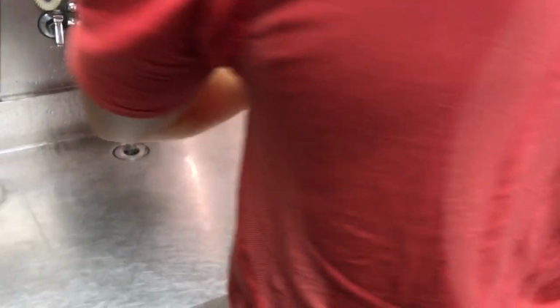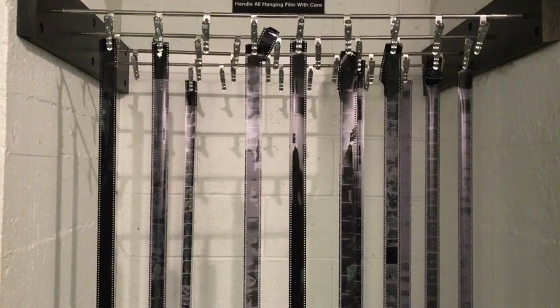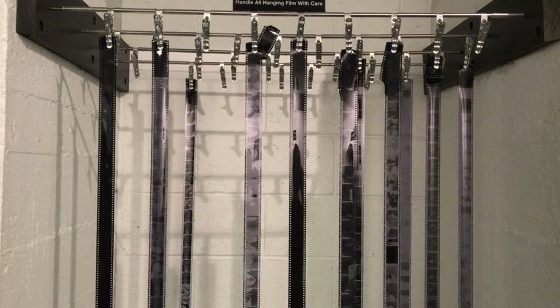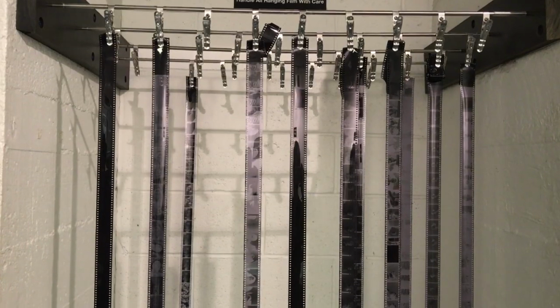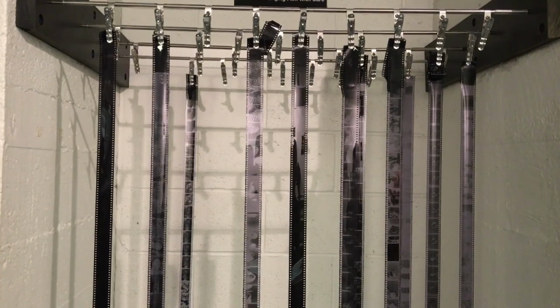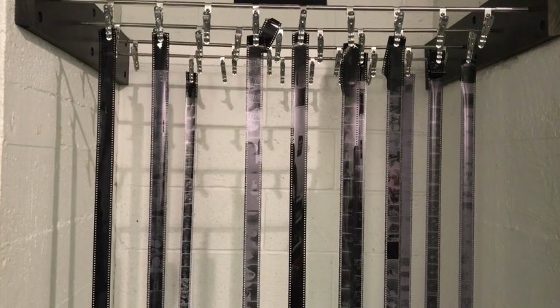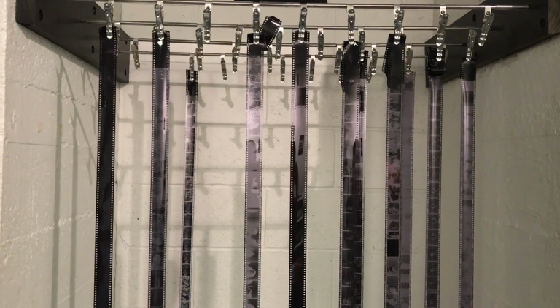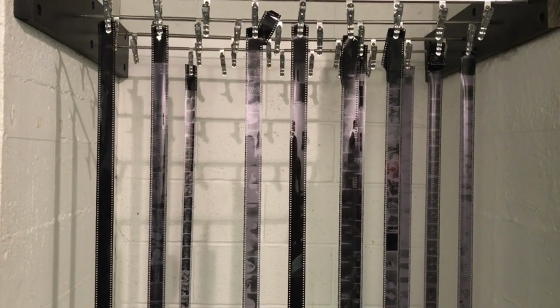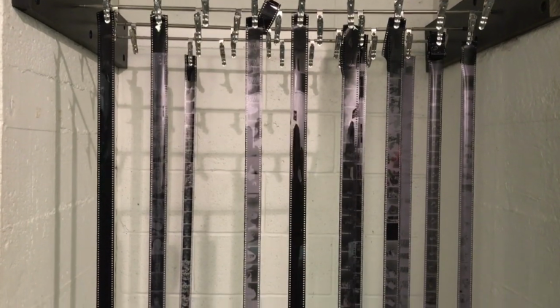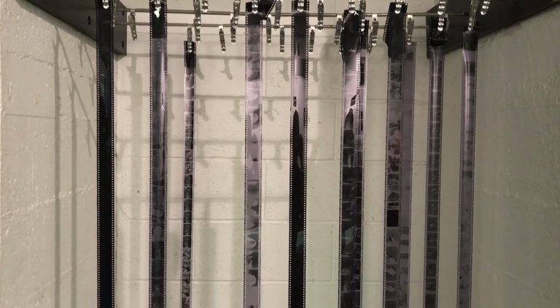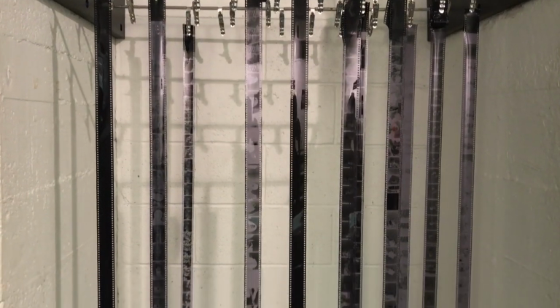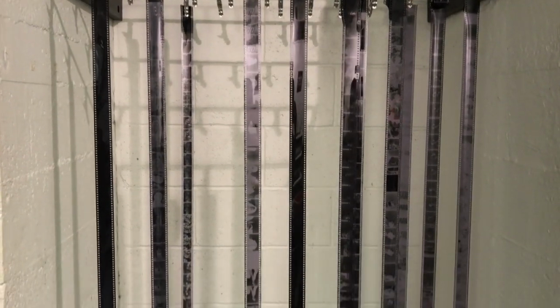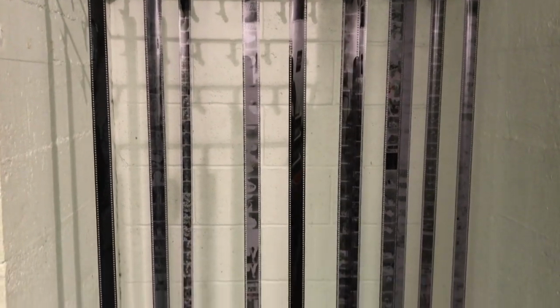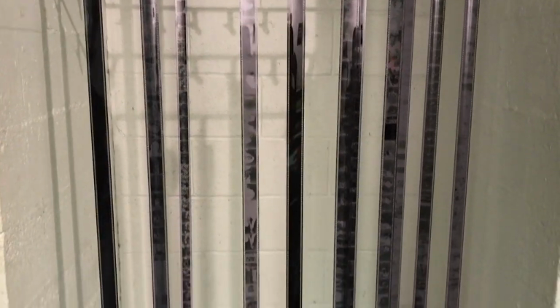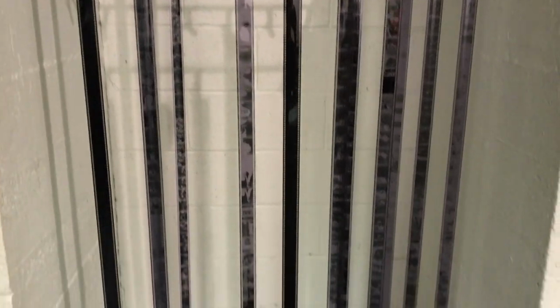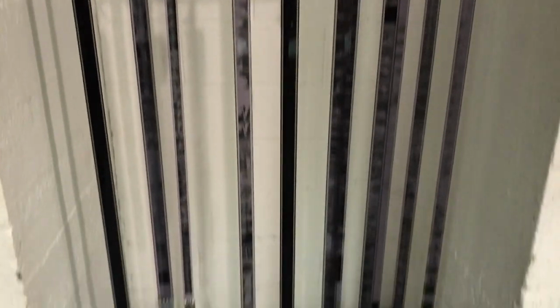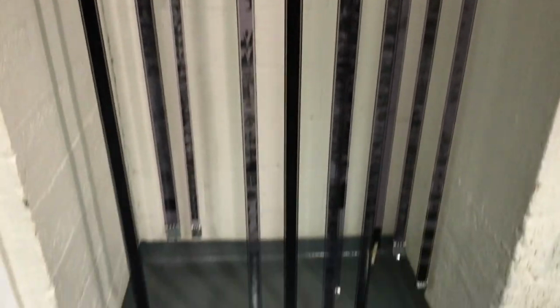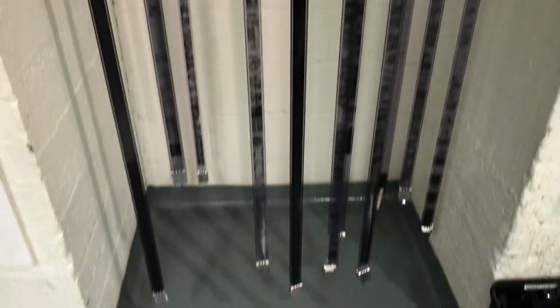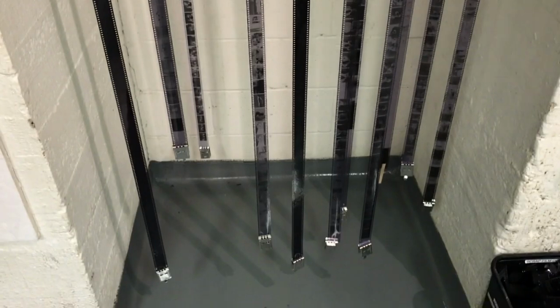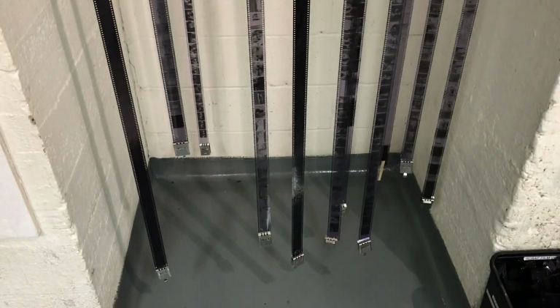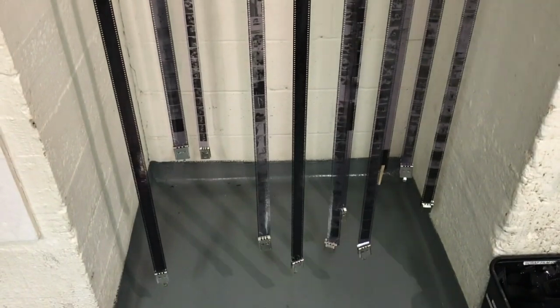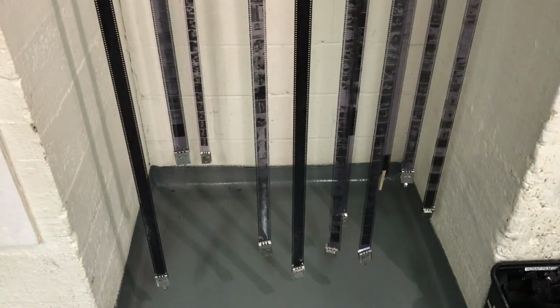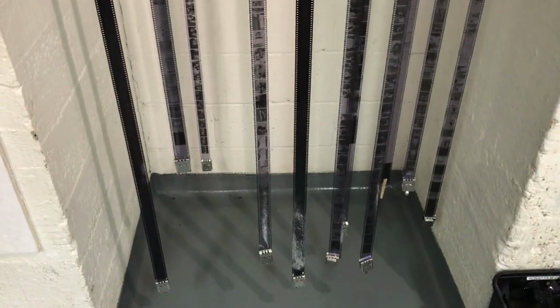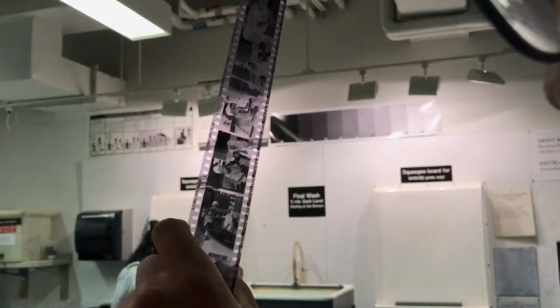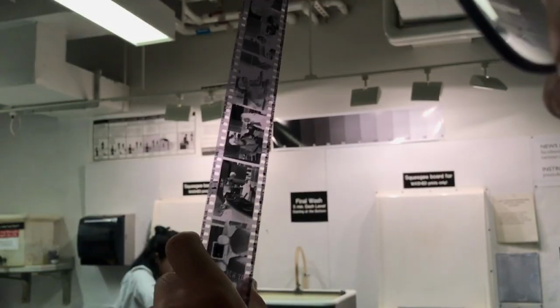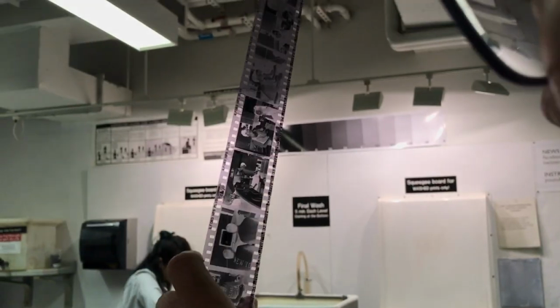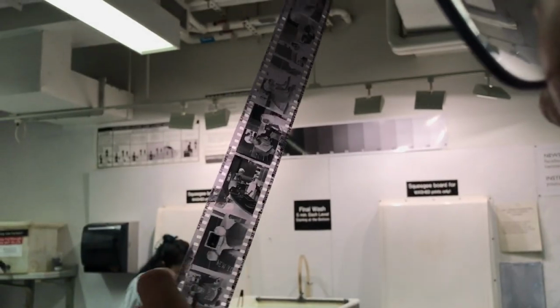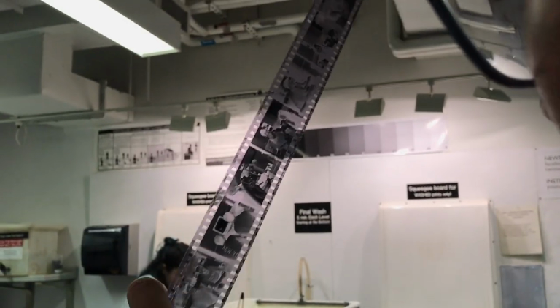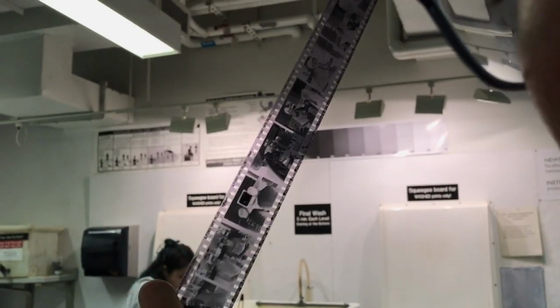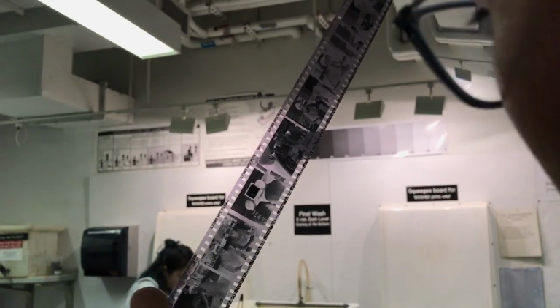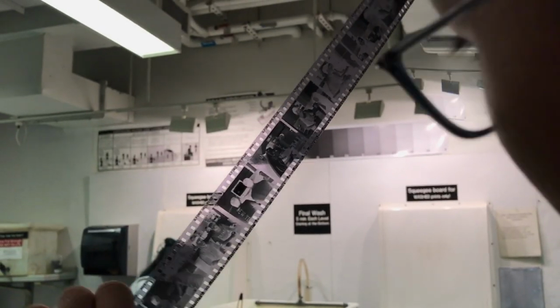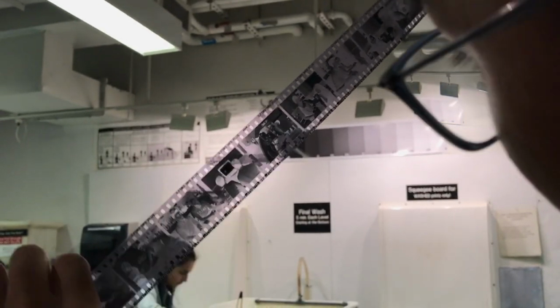Then you can see the film. You dry it and prepare it for the printing process.